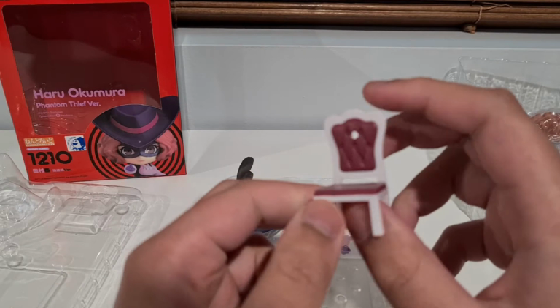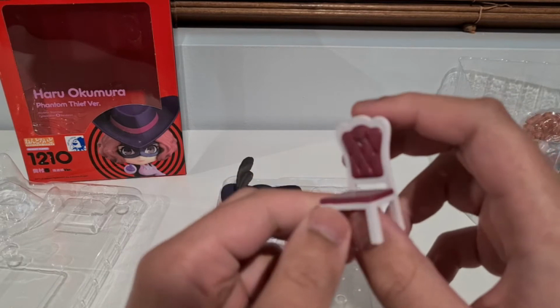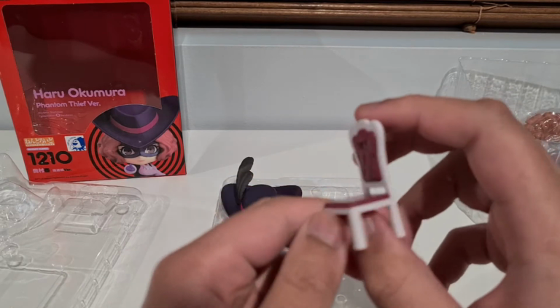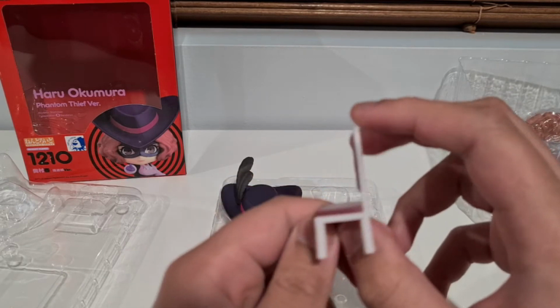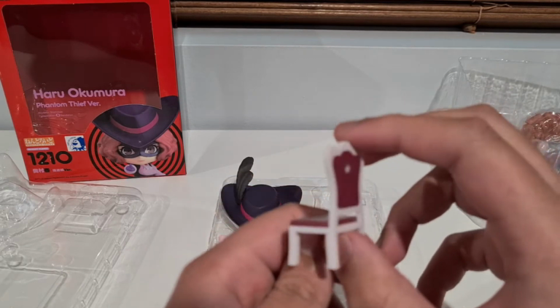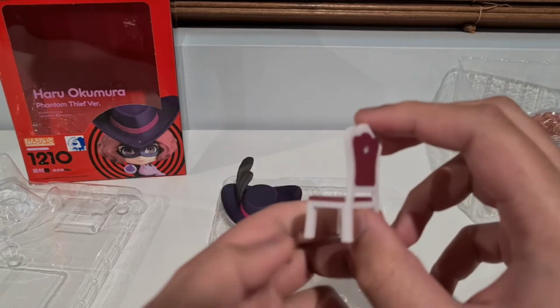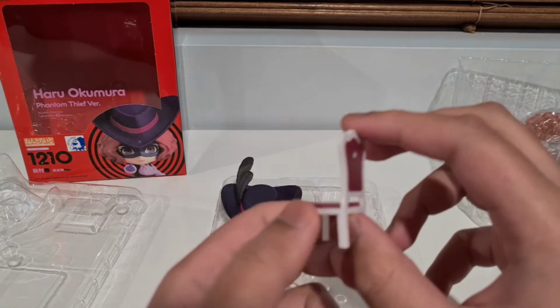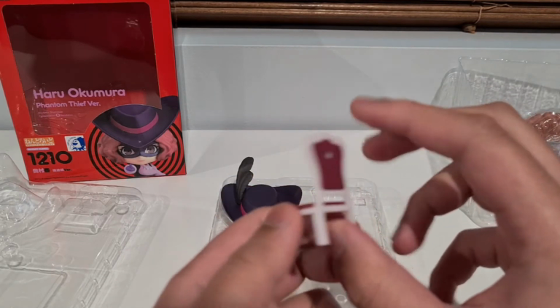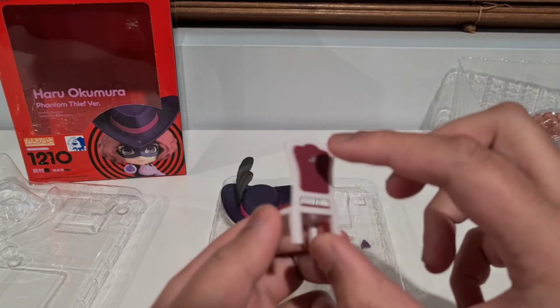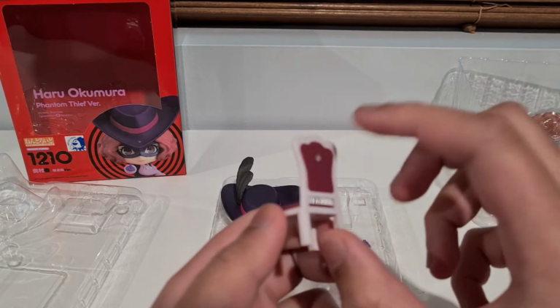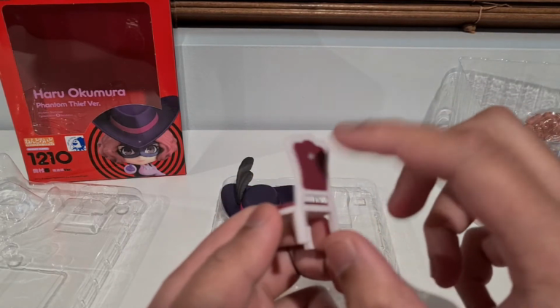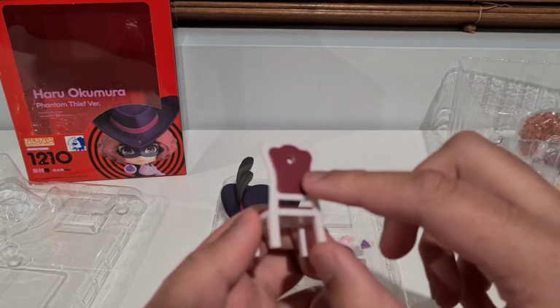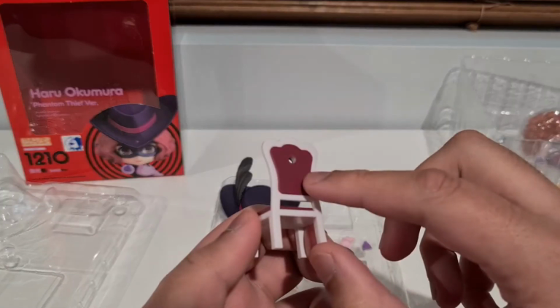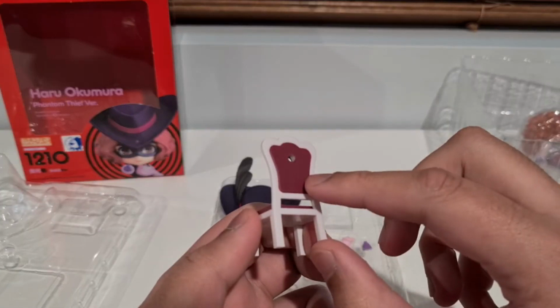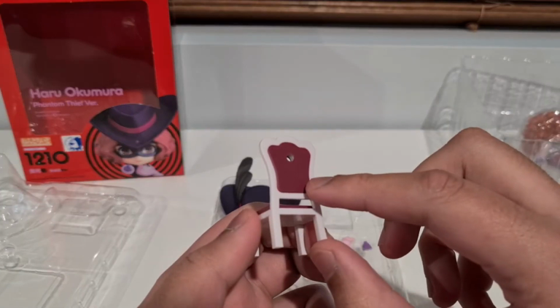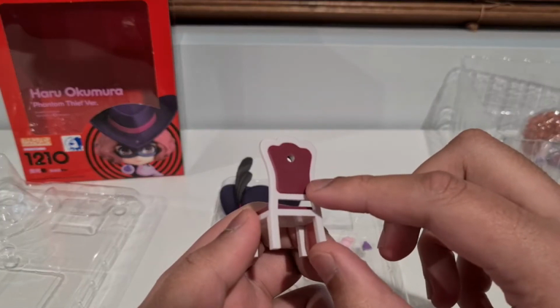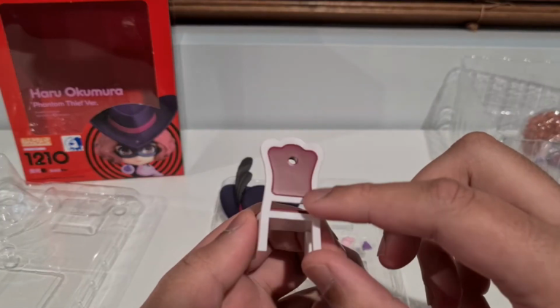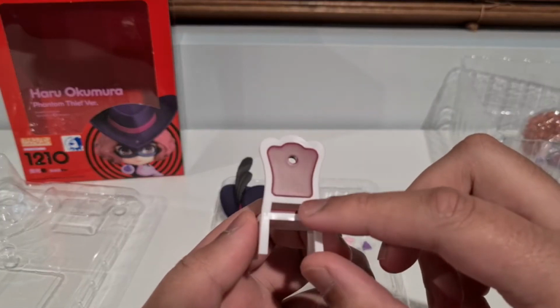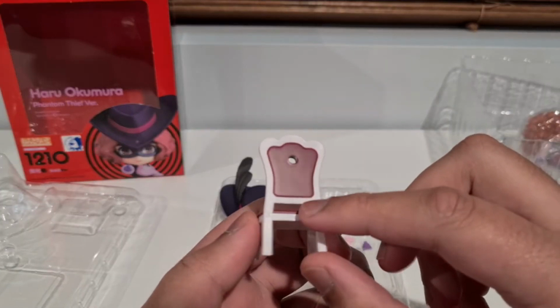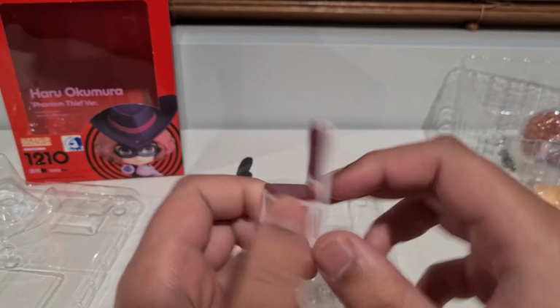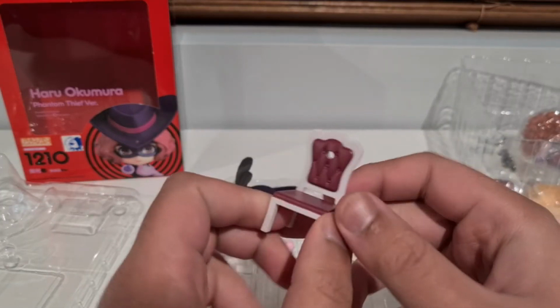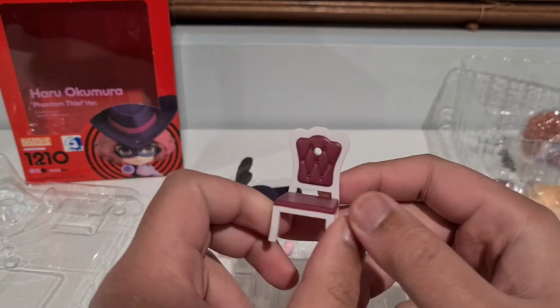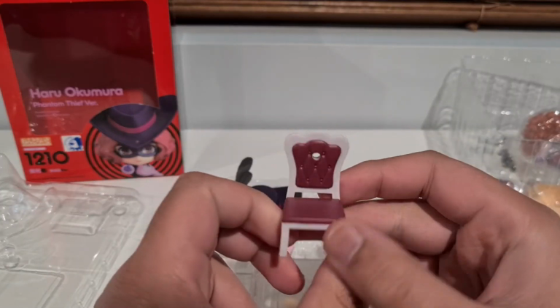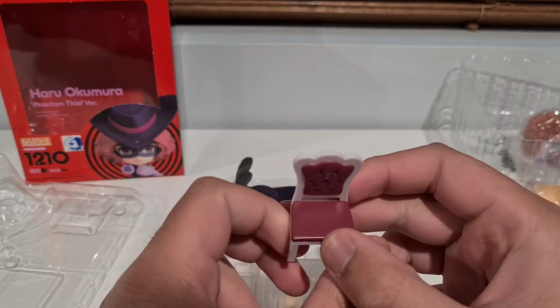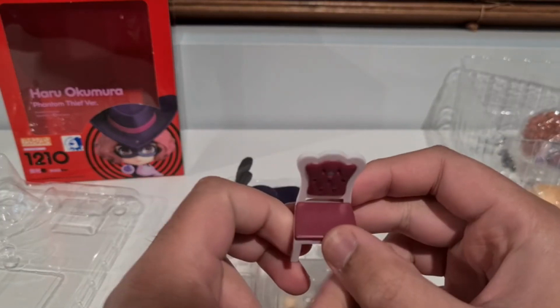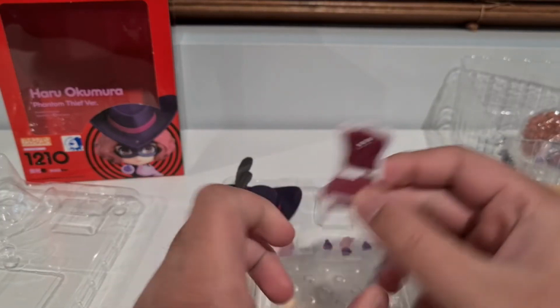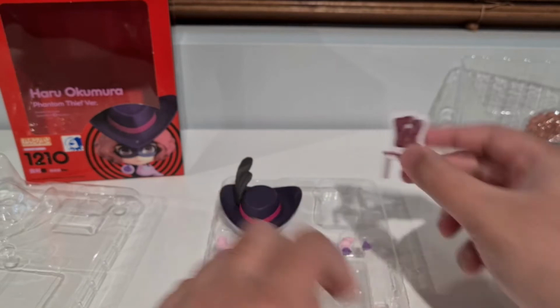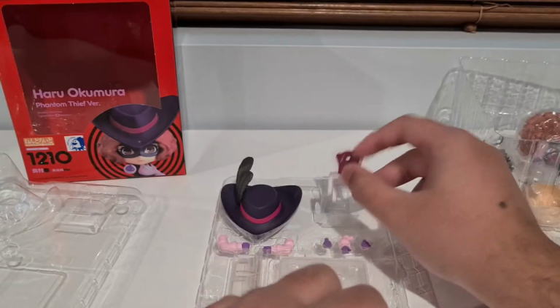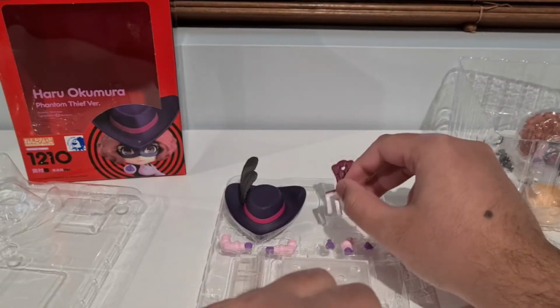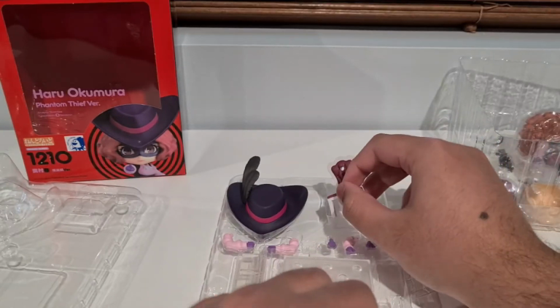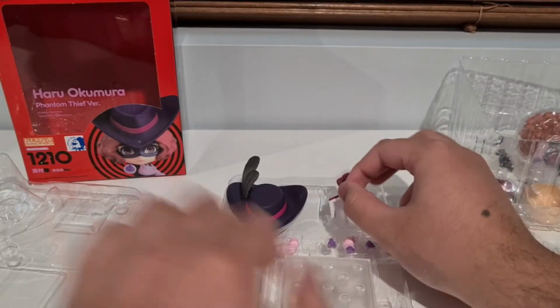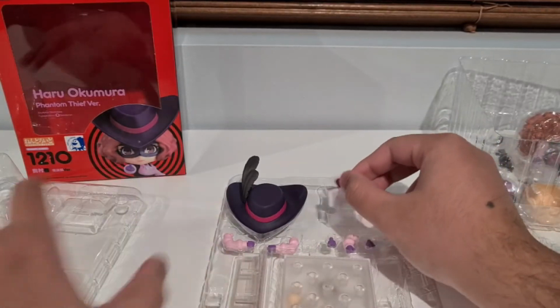So I guess you'll push the peg through there and keep her on the chair. Nice.